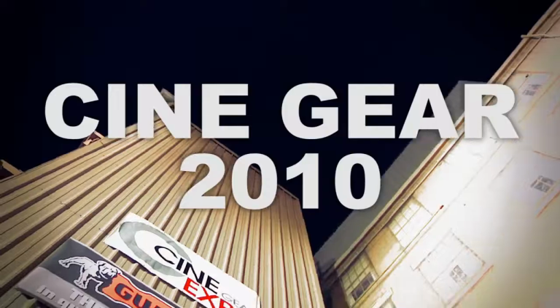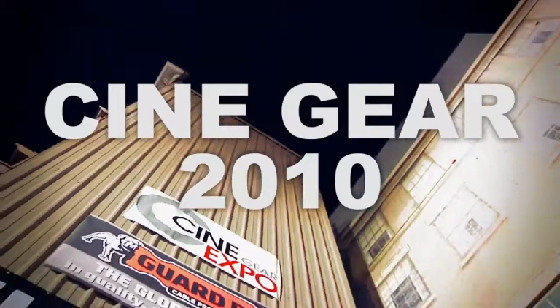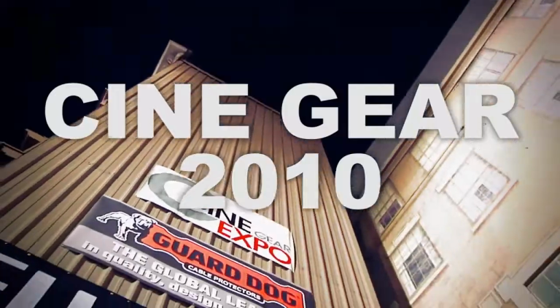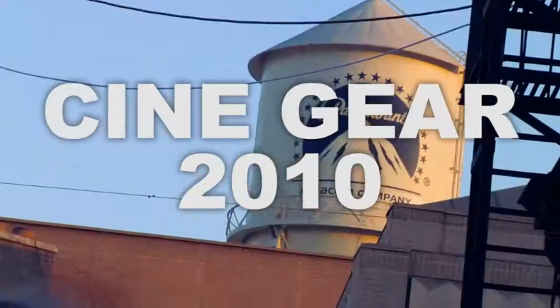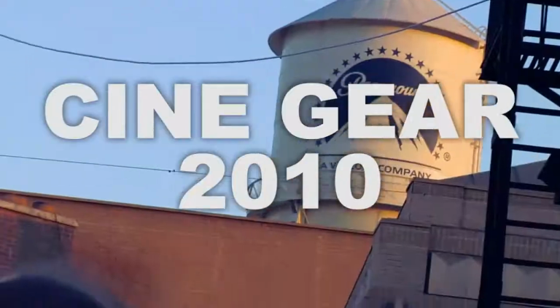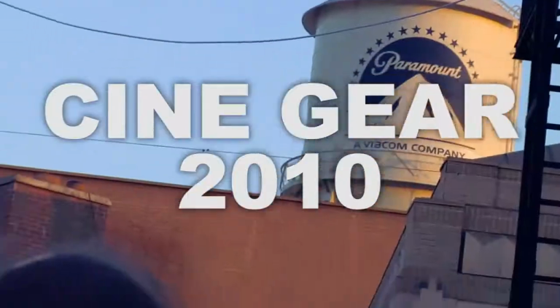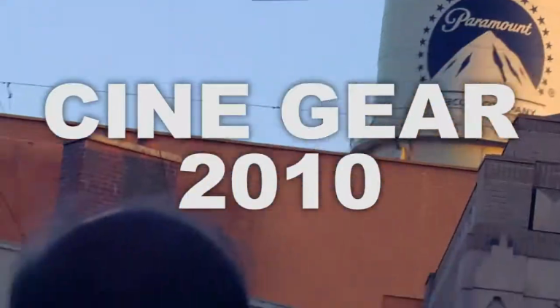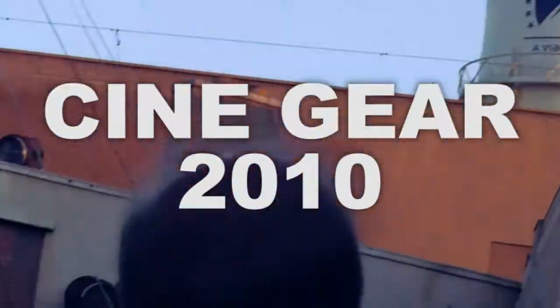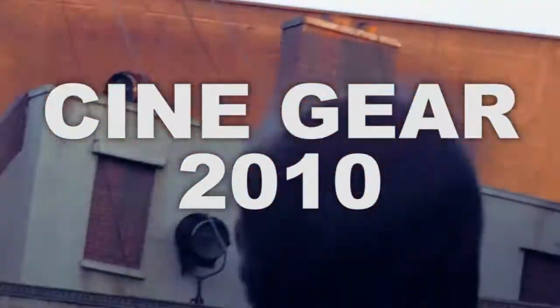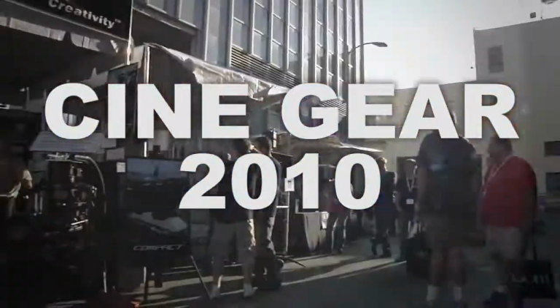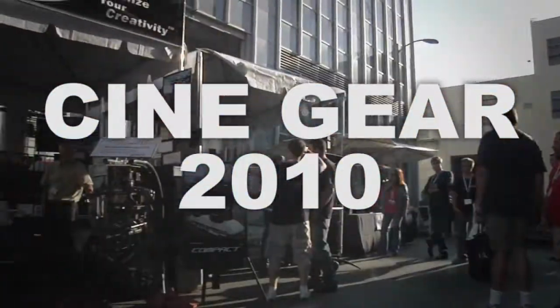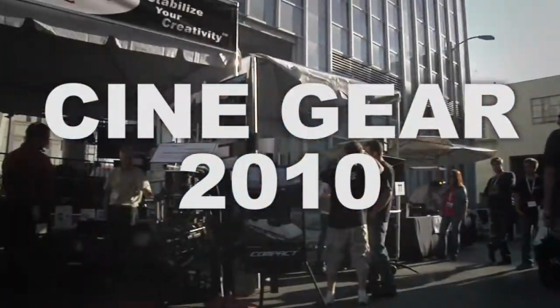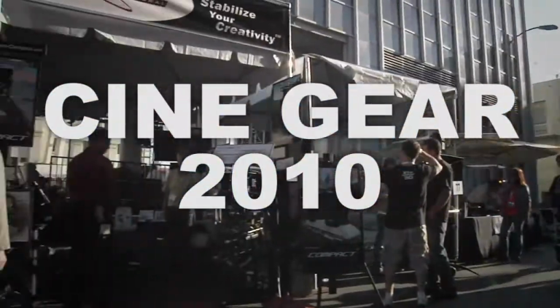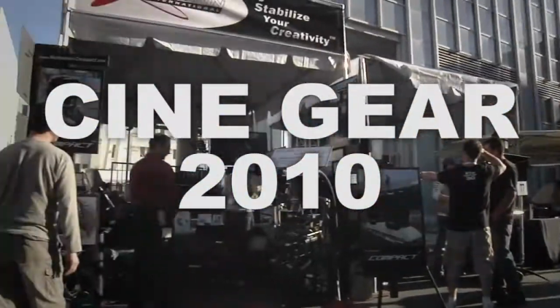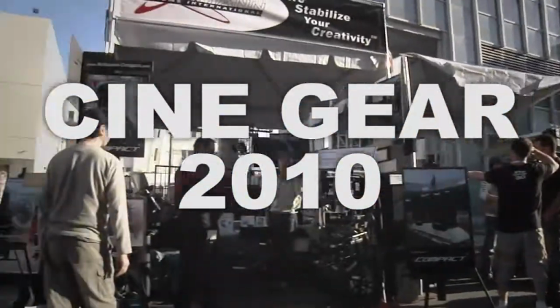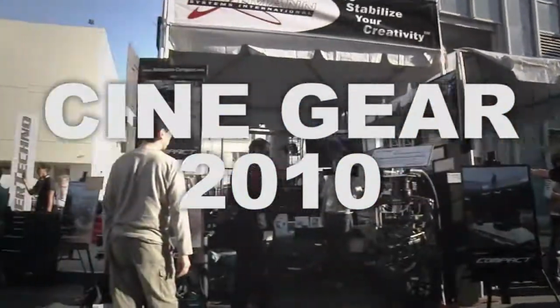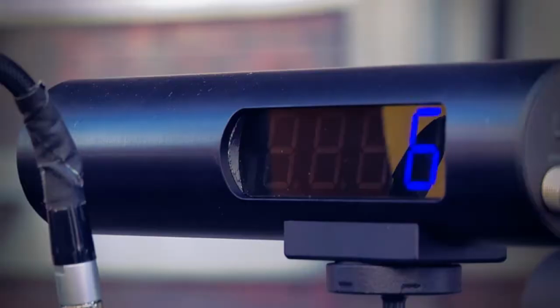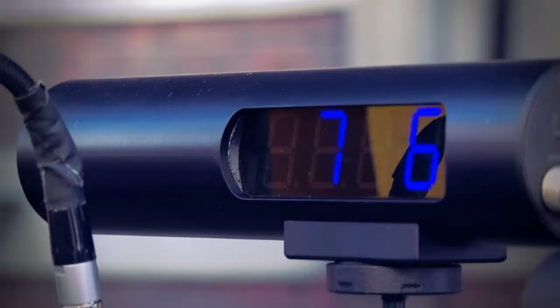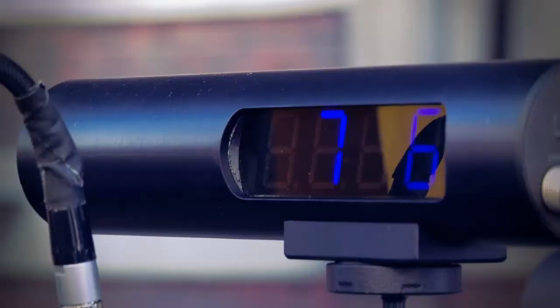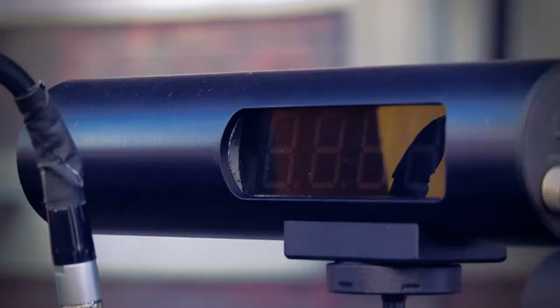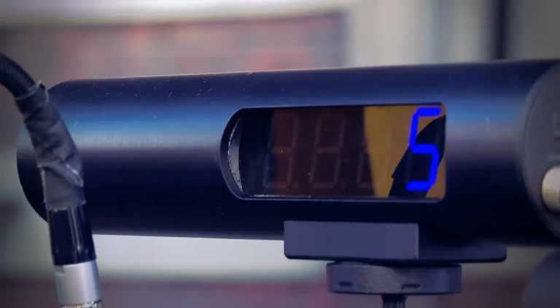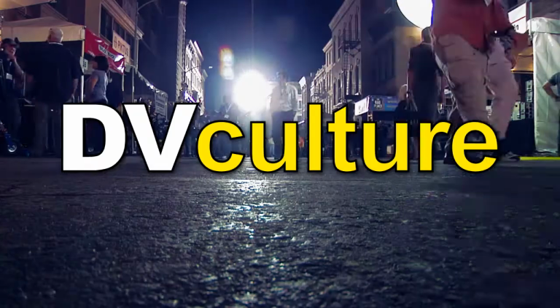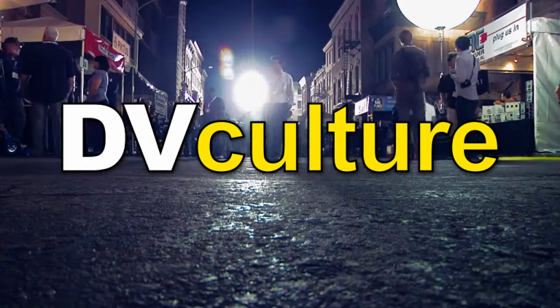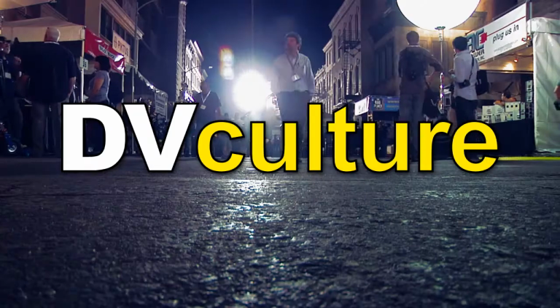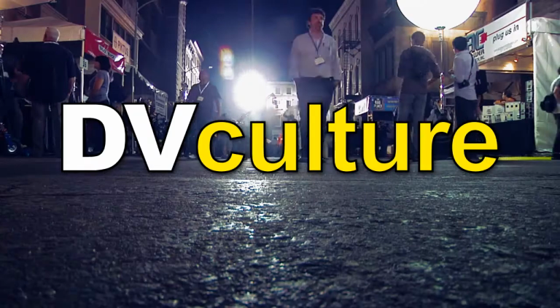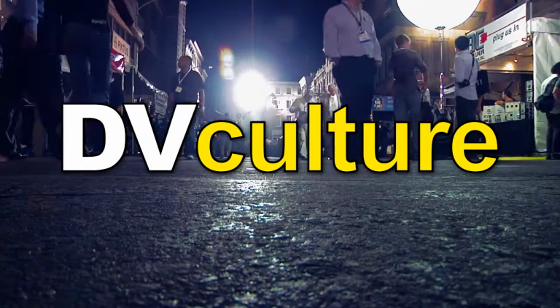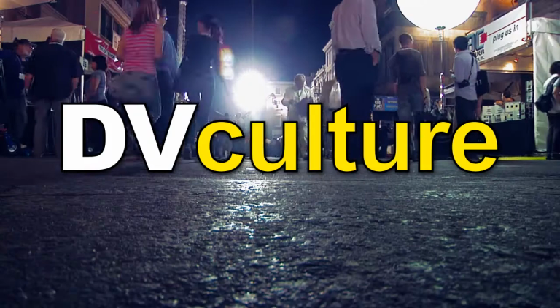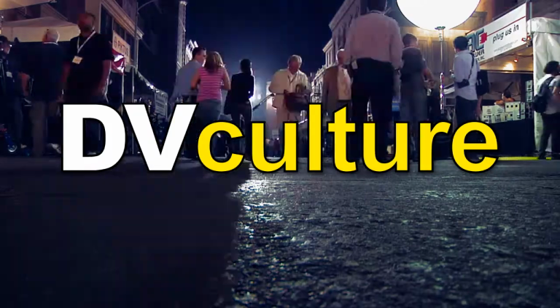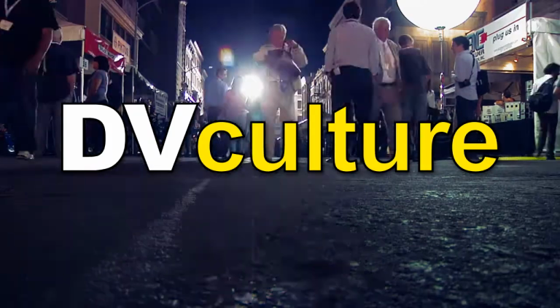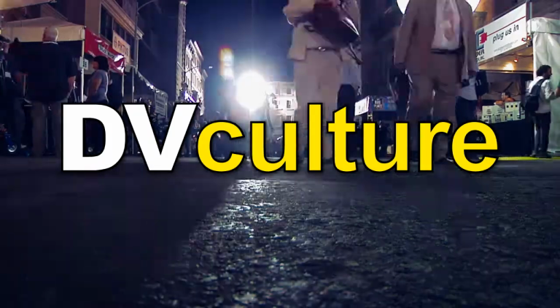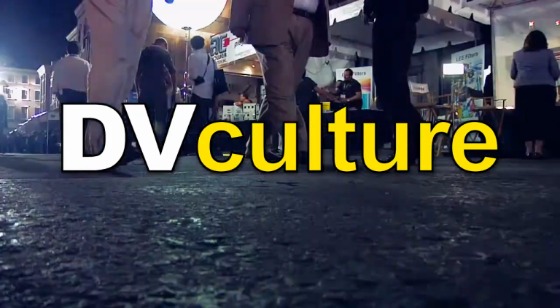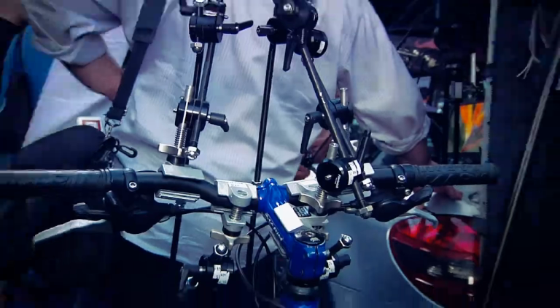Cinegear 2010 coverage, brought to you by DVCulture.com.